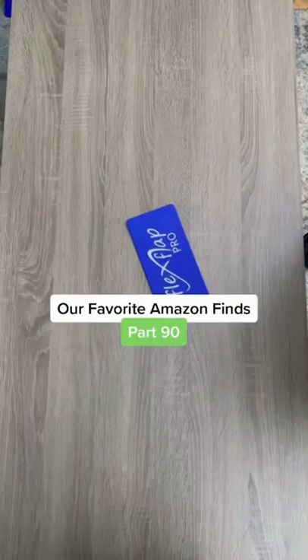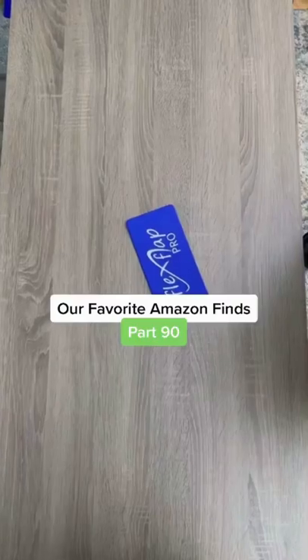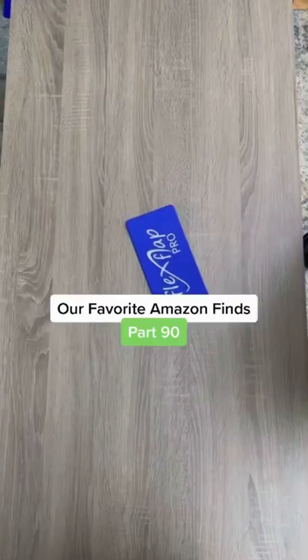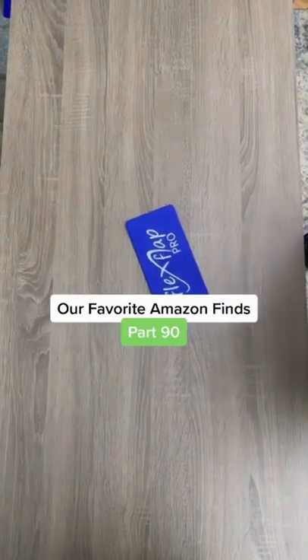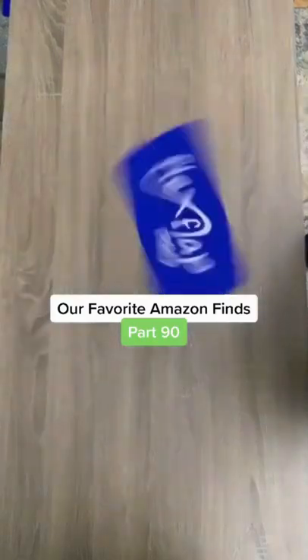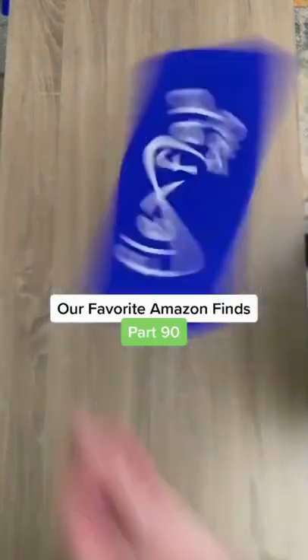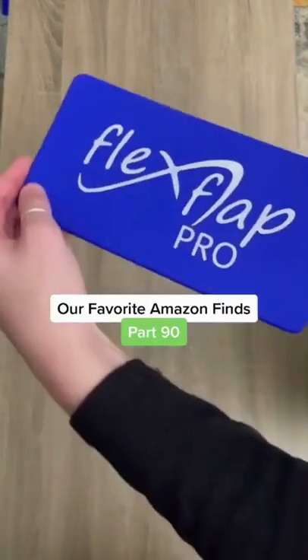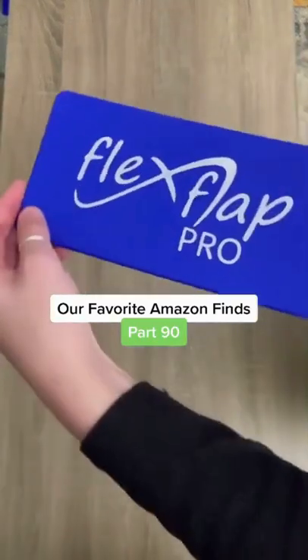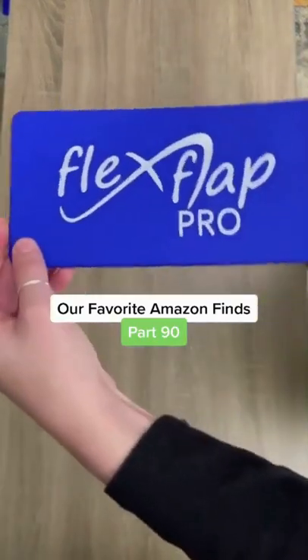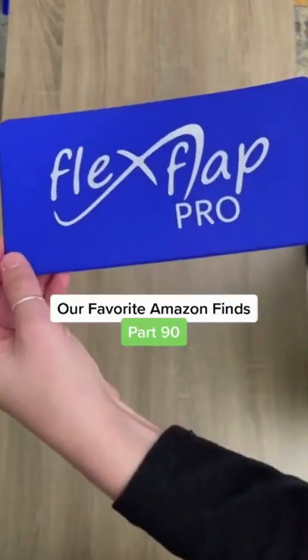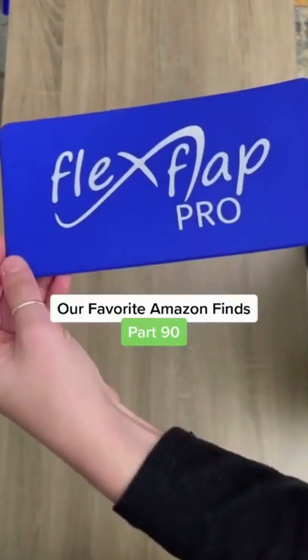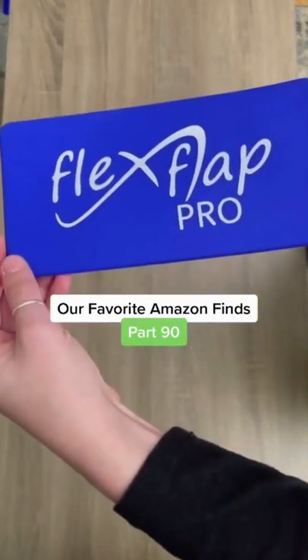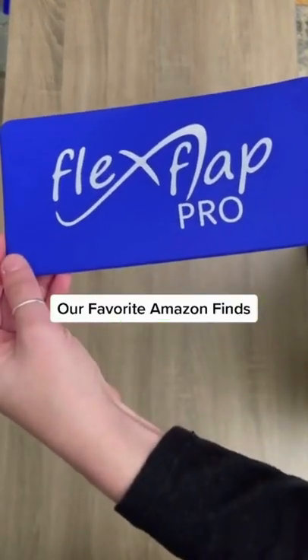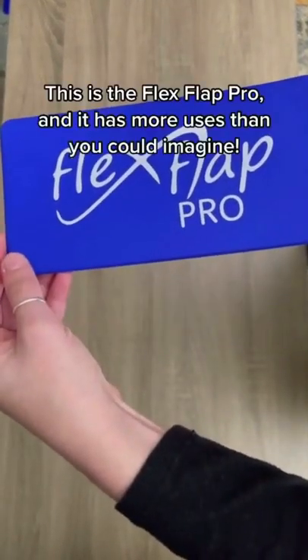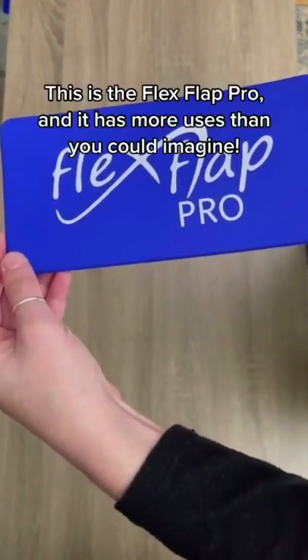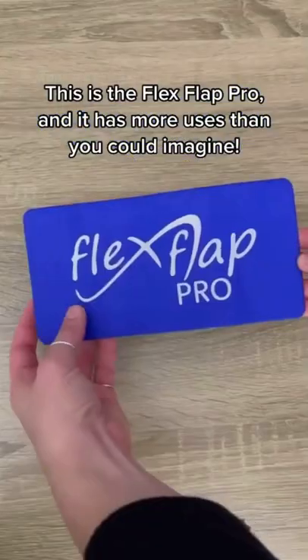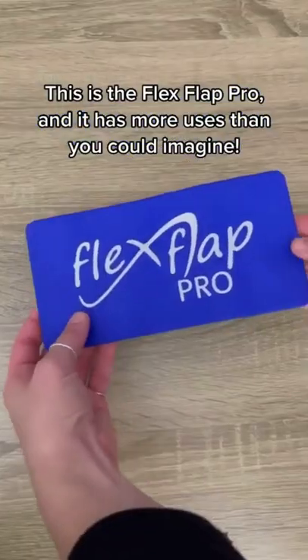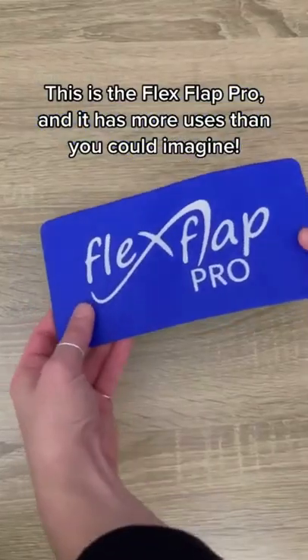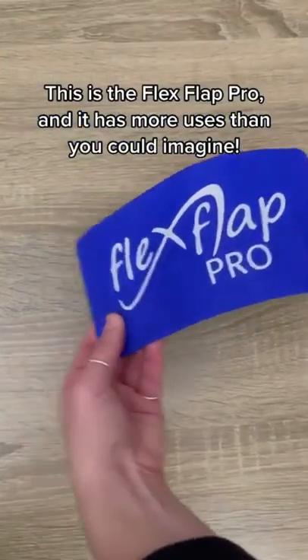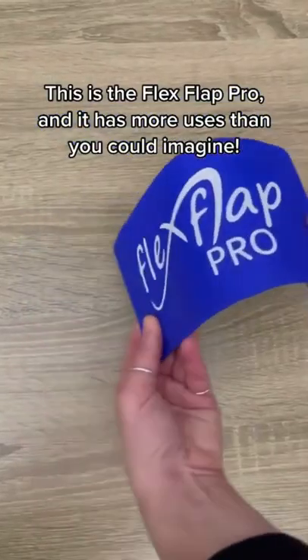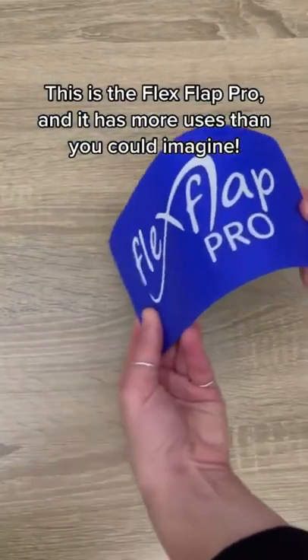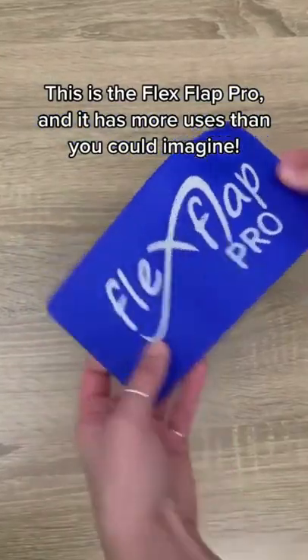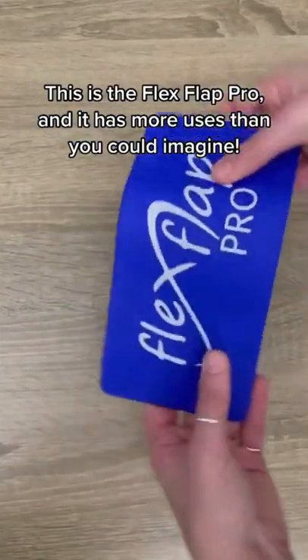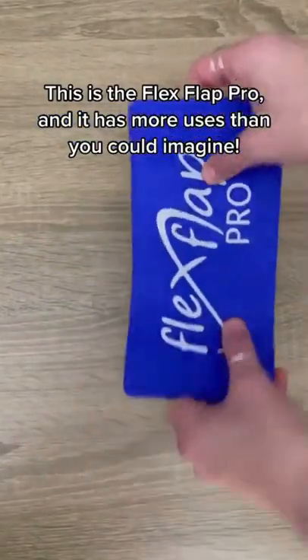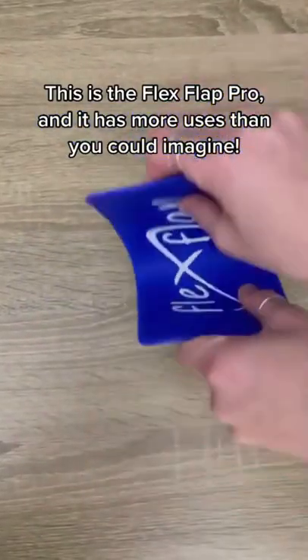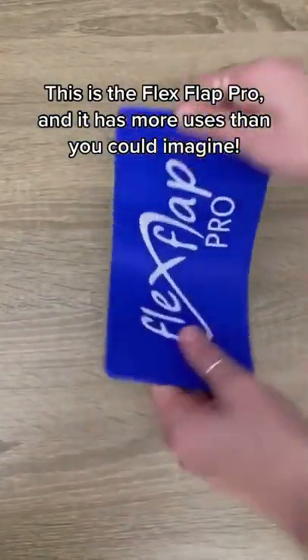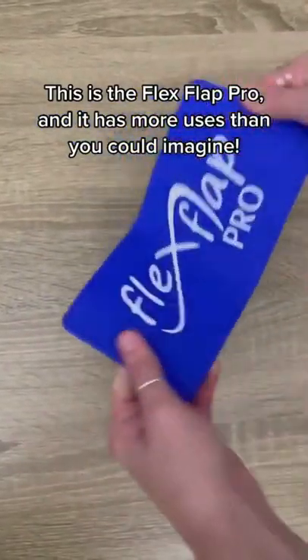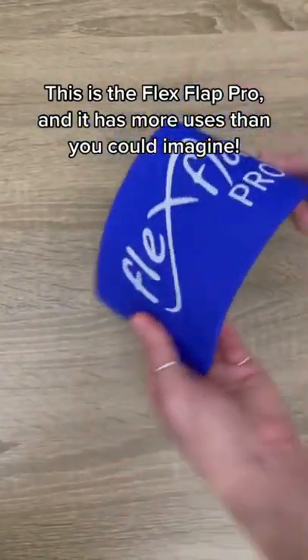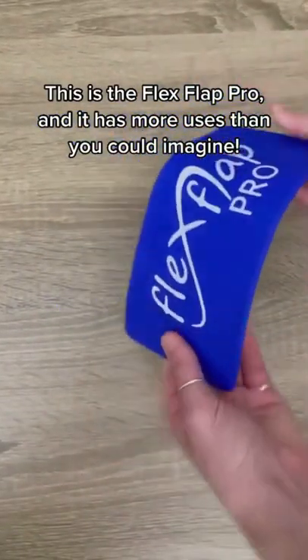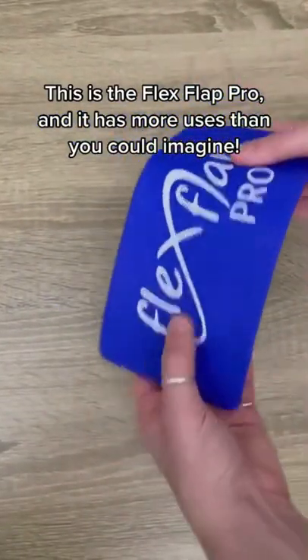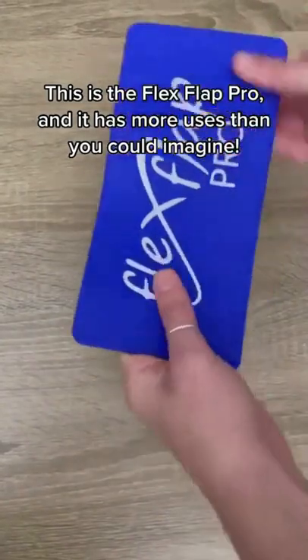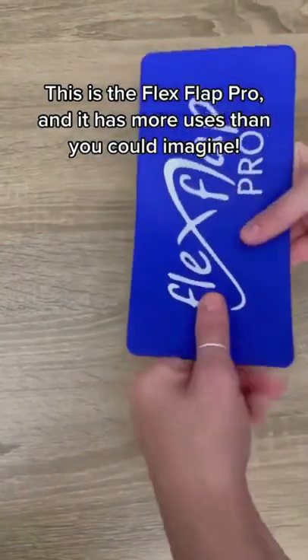Our favorite Amazon finds, Part 90. This is the Flex Flat Pro and it has more uses than you can imagine.